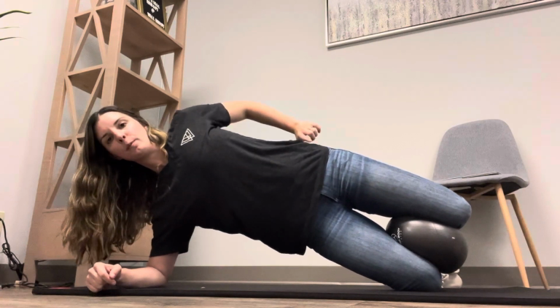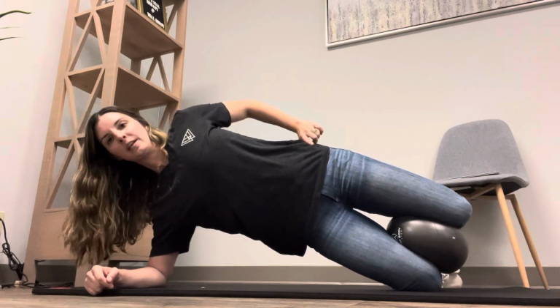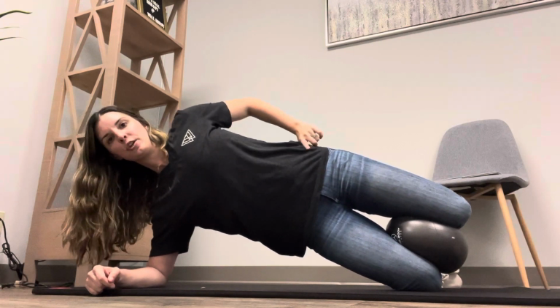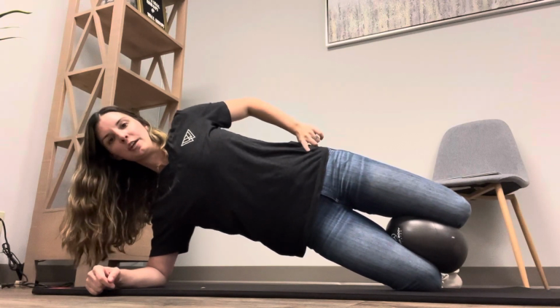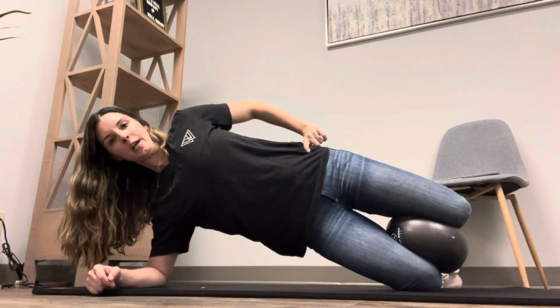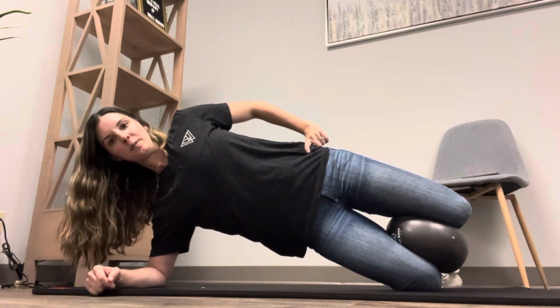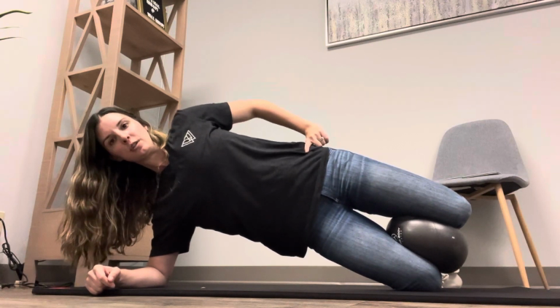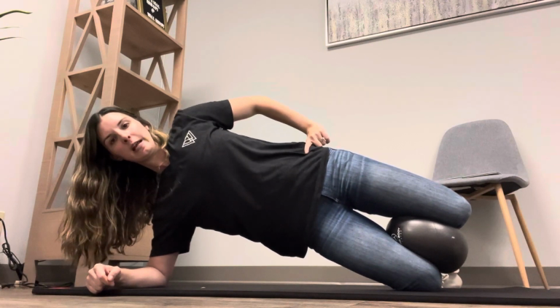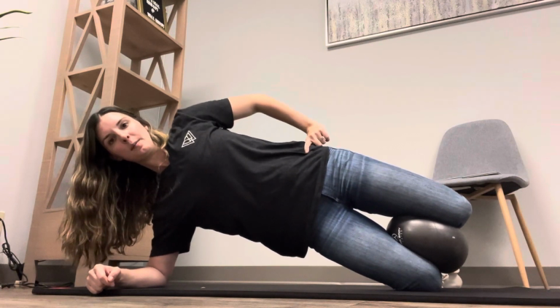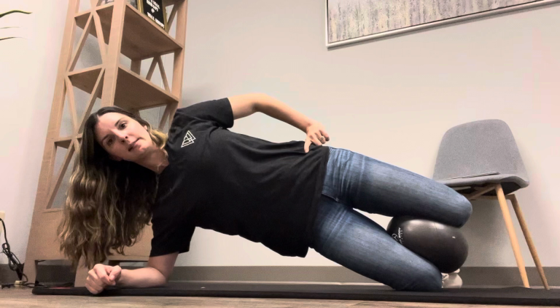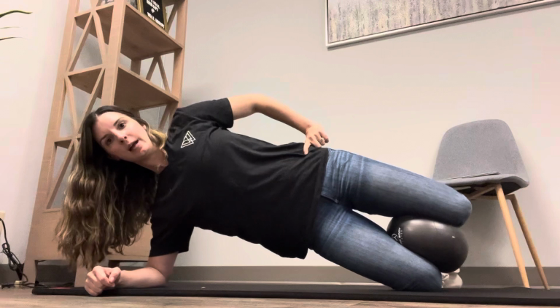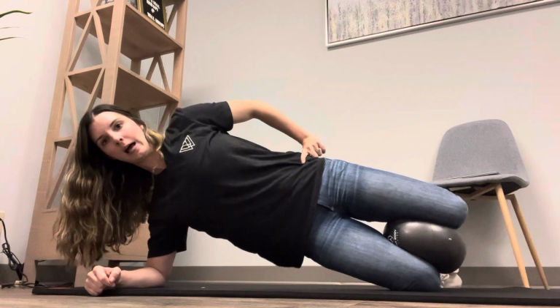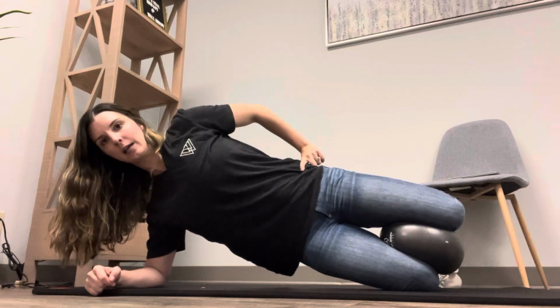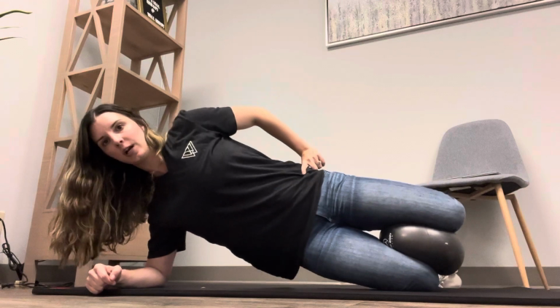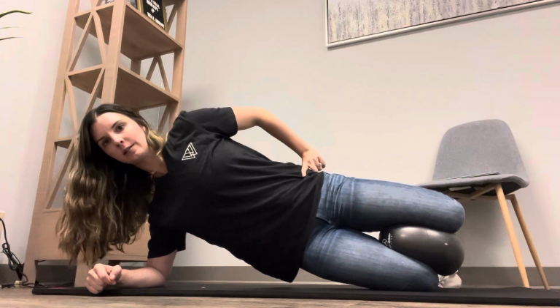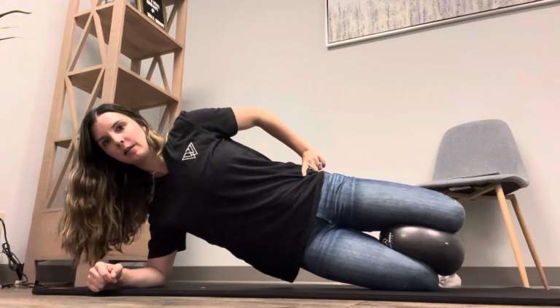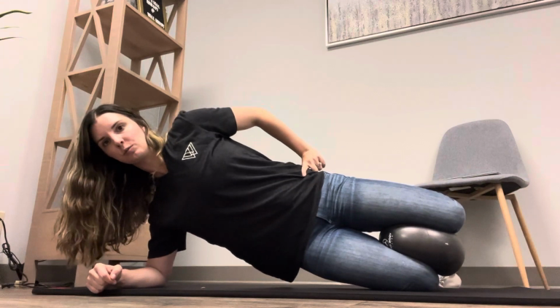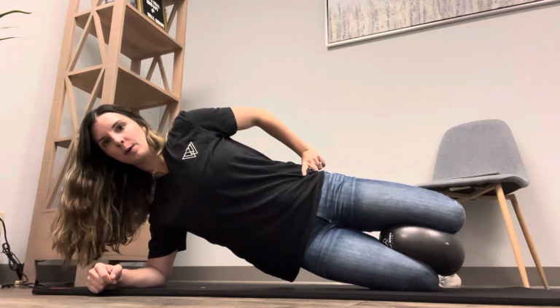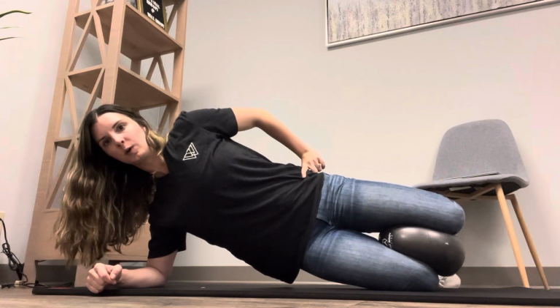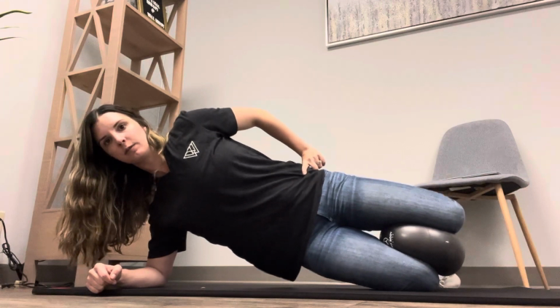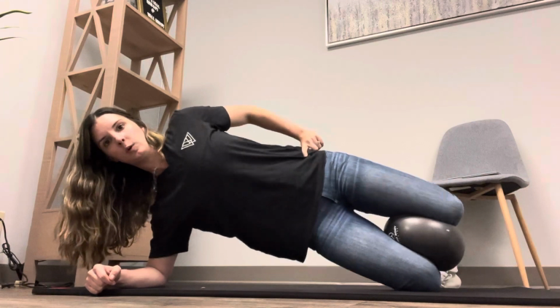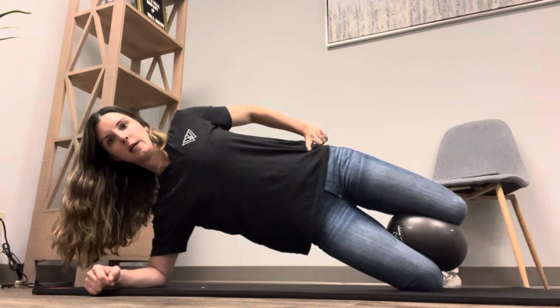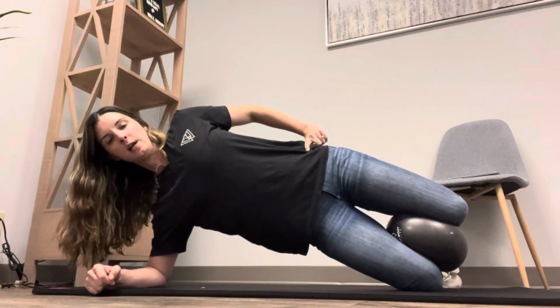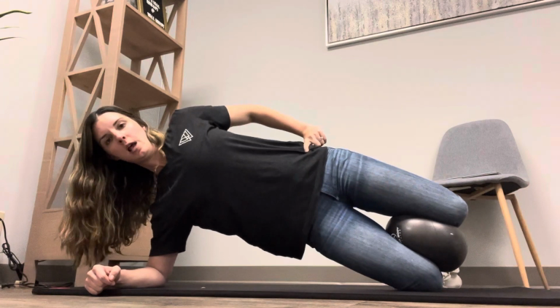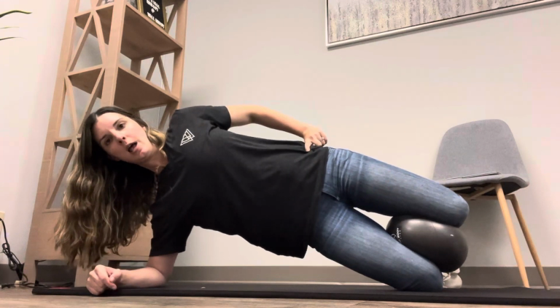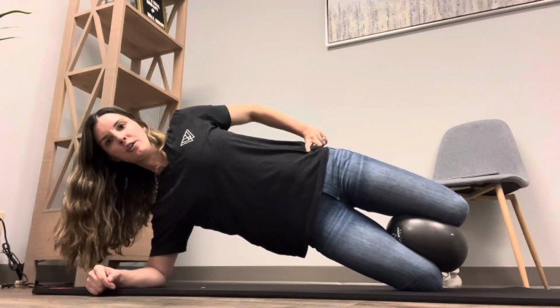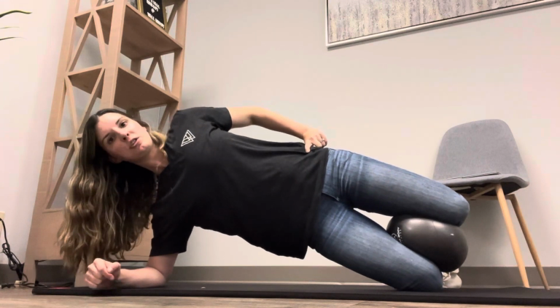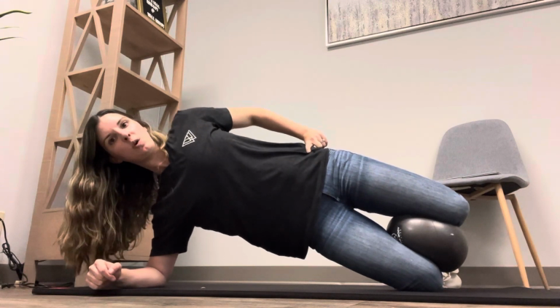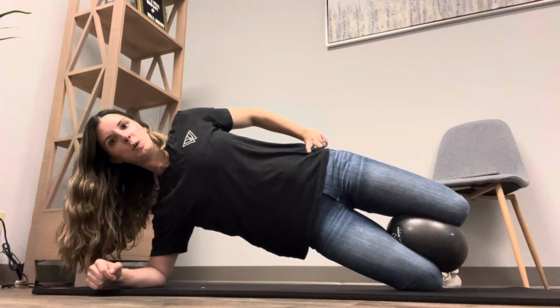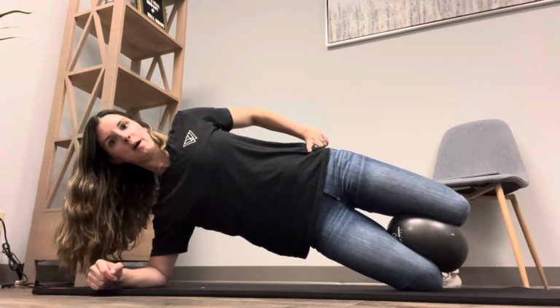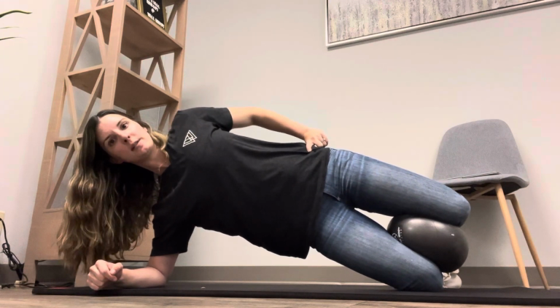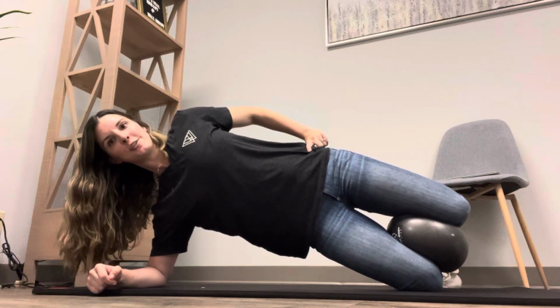Make sure that your hips are staying up nice and high — try not to let them drop towards the floor — and just hold that position.